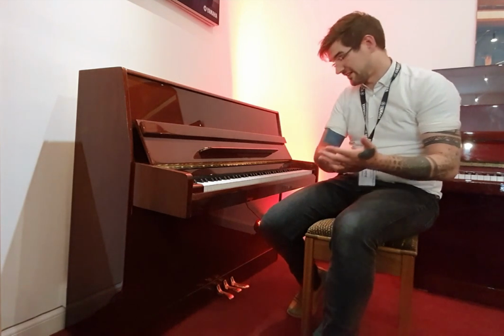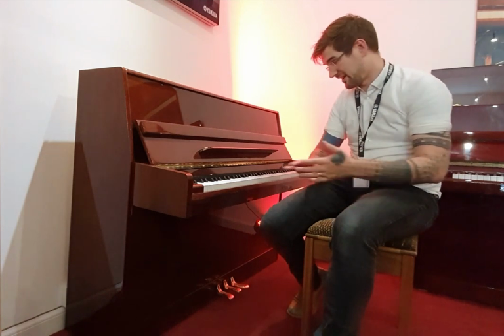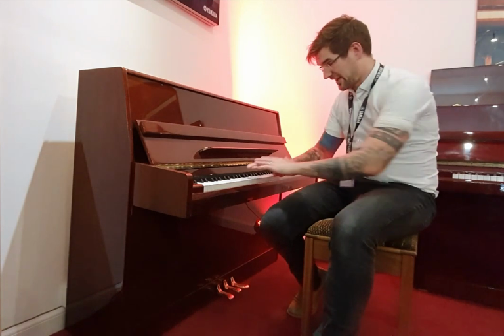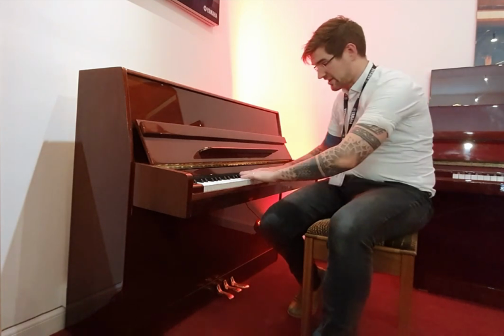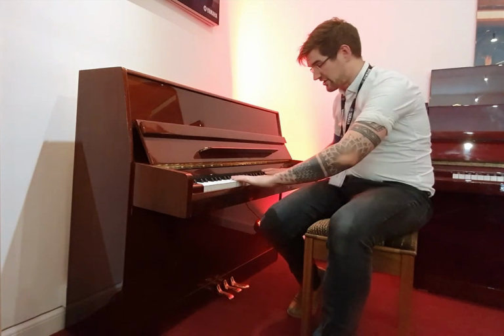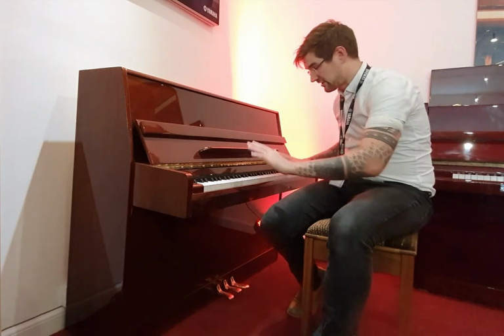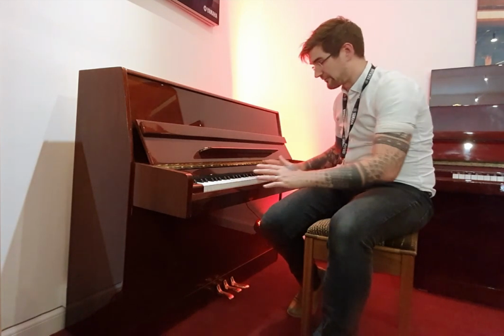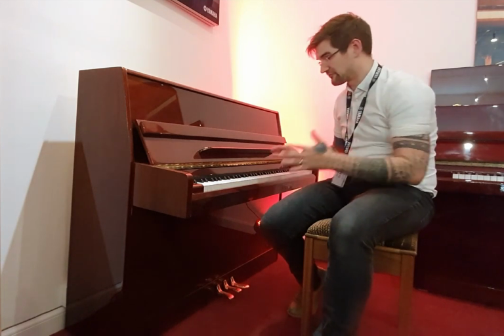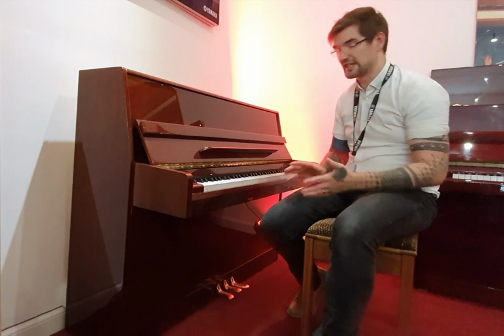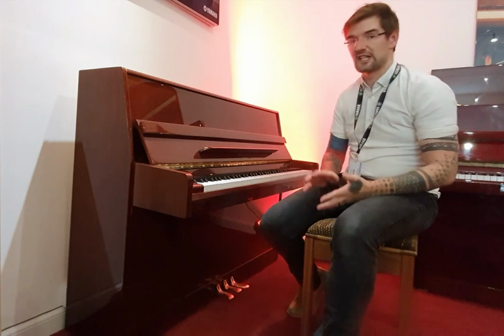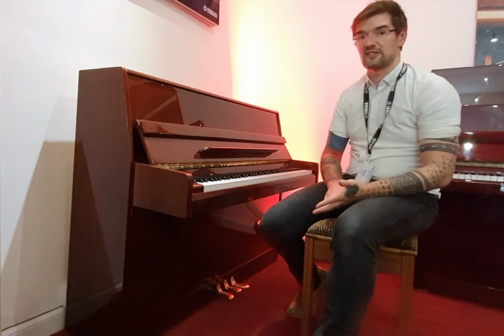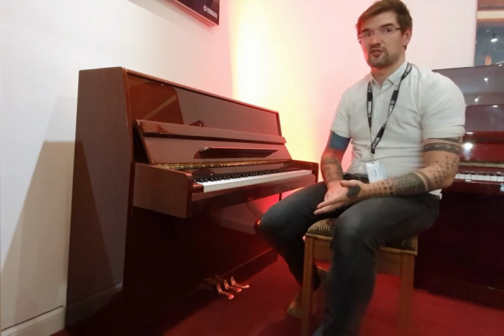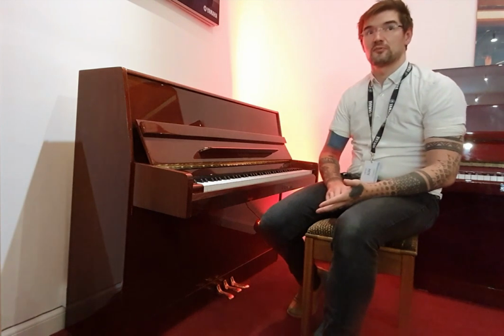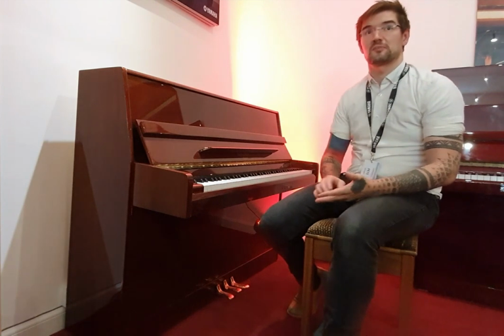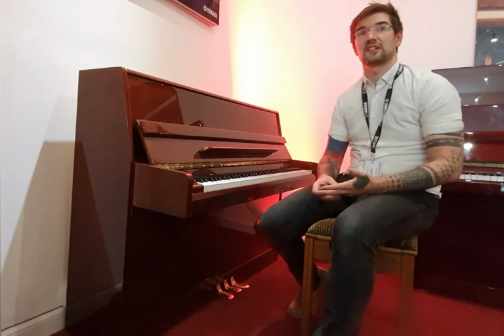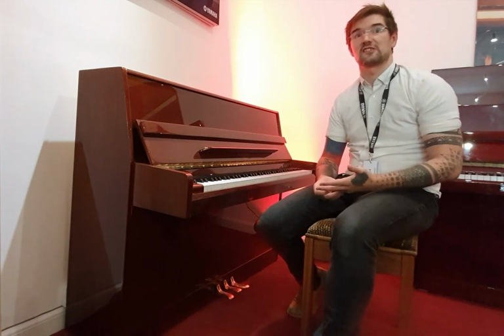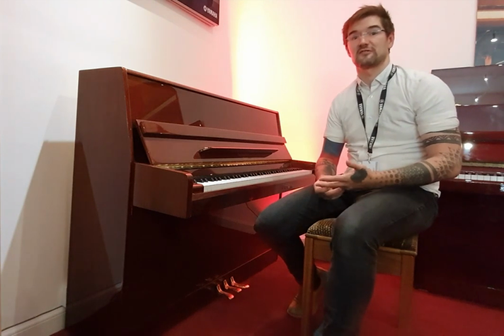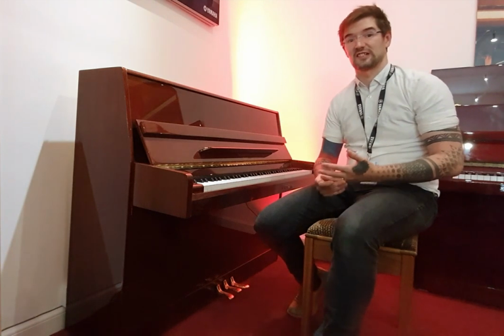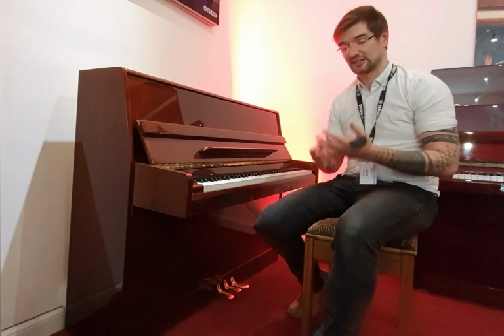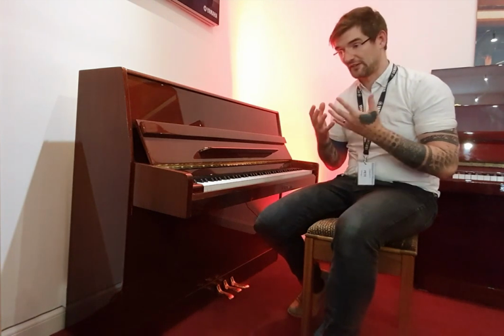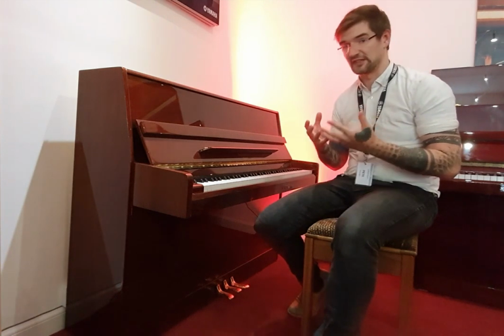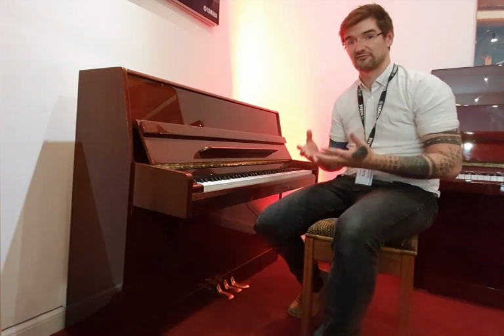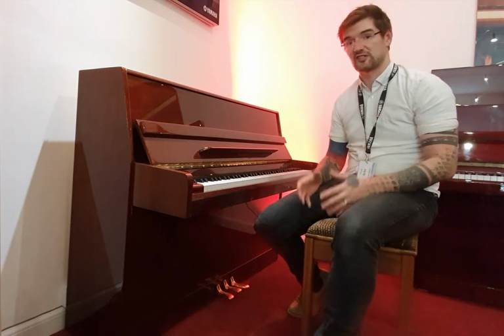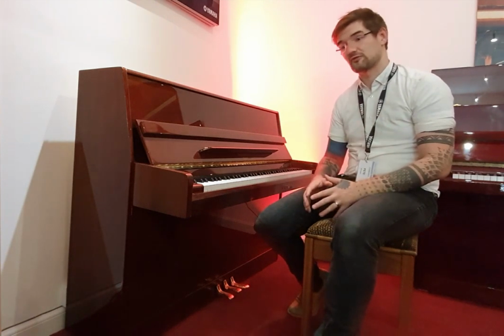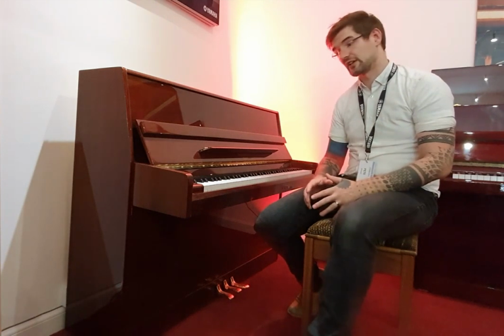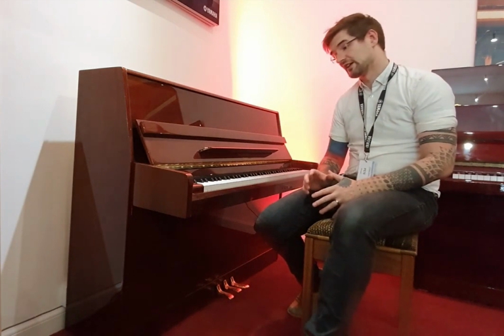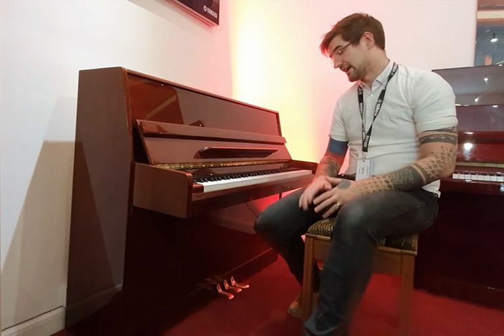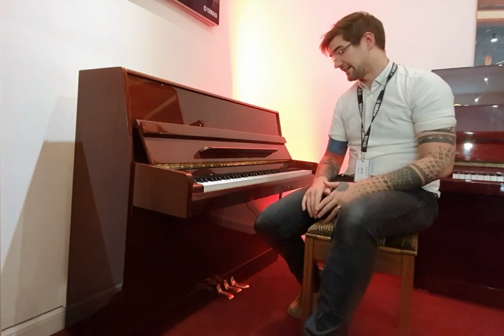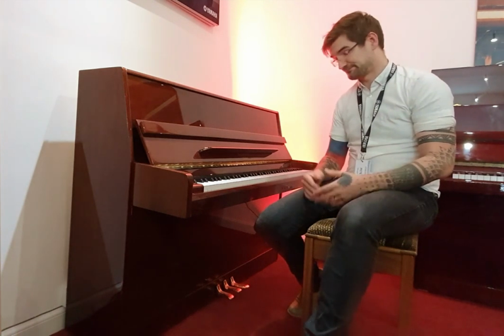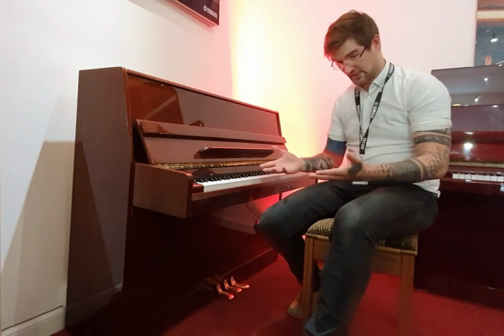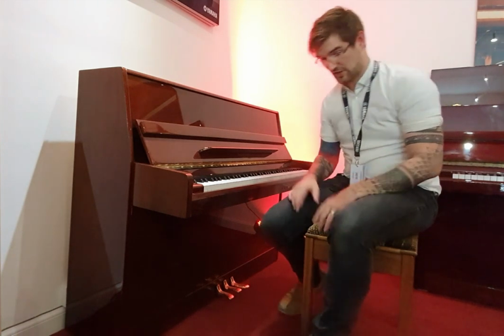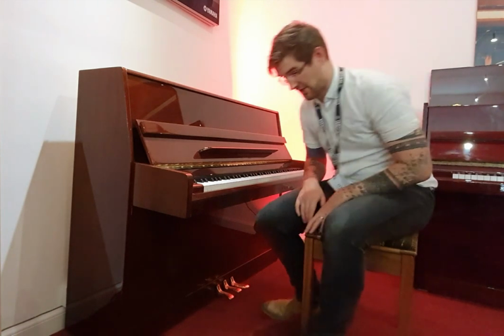The action is lovely, really nice and enjoyable to play, and it's got a really lovely rich tone. Let's hear how it sounds.